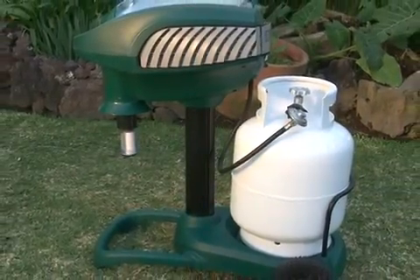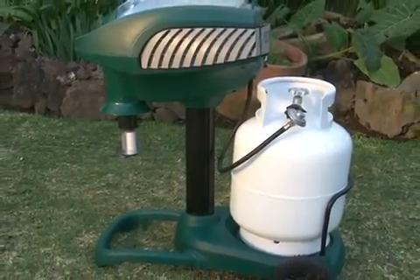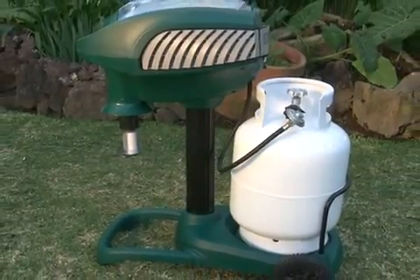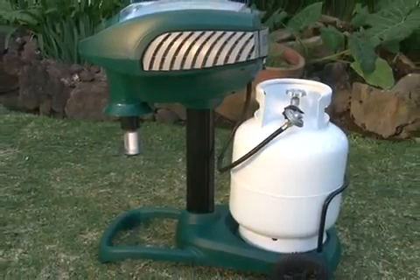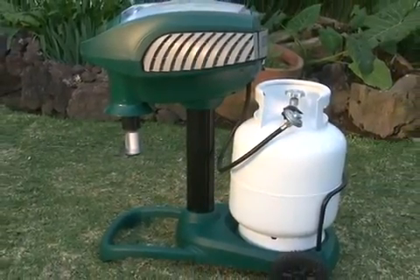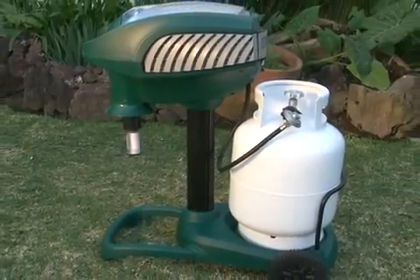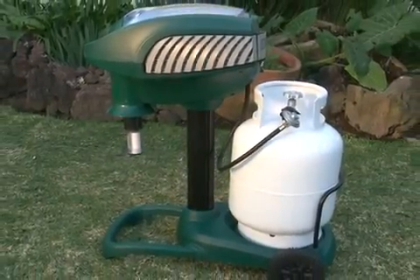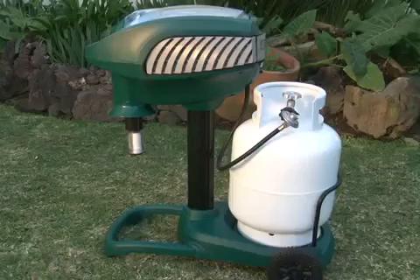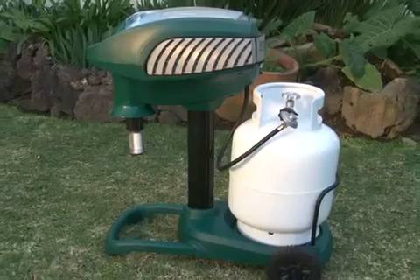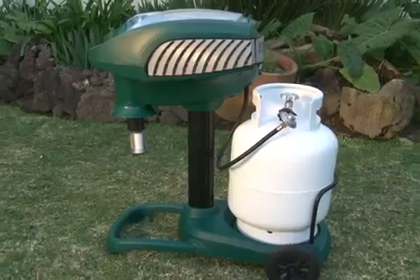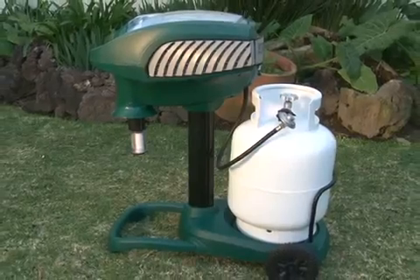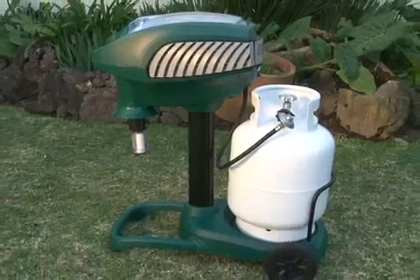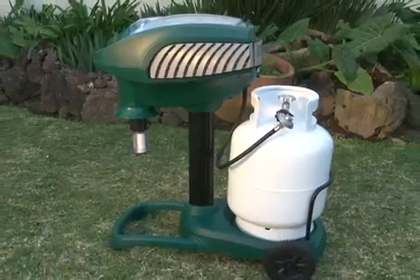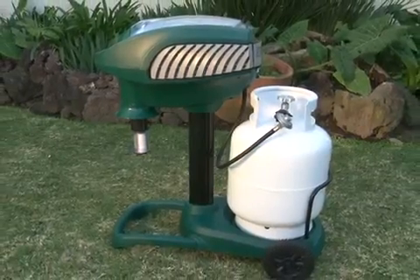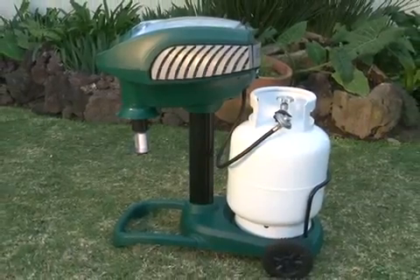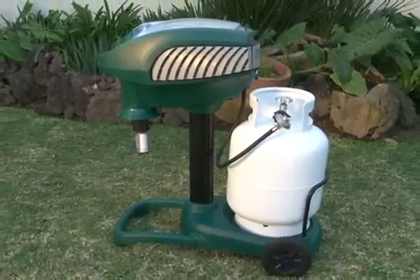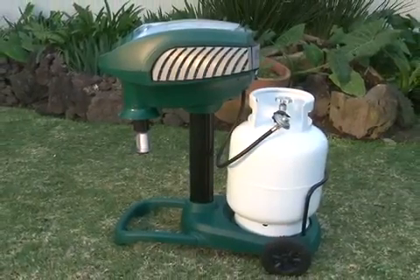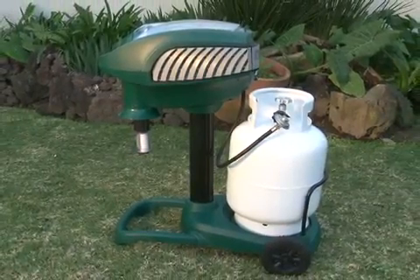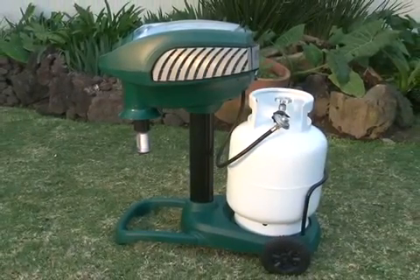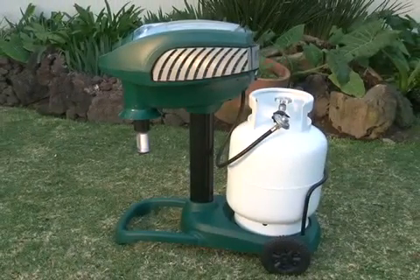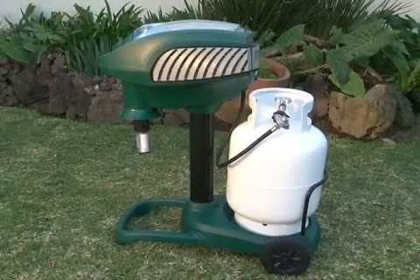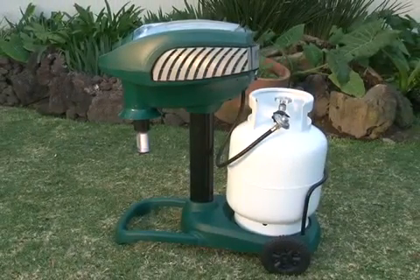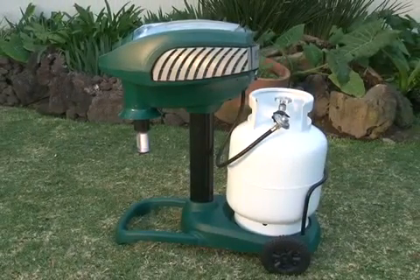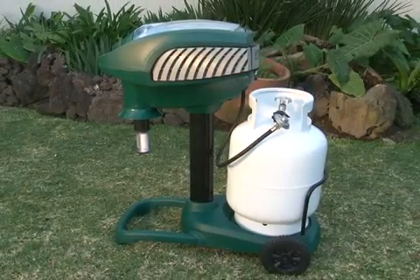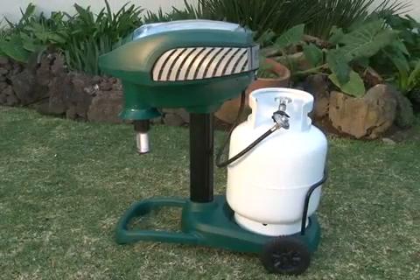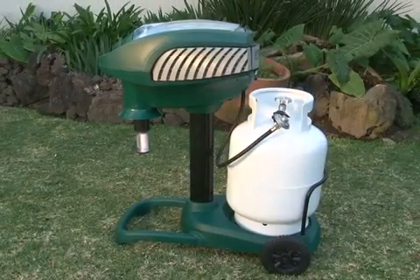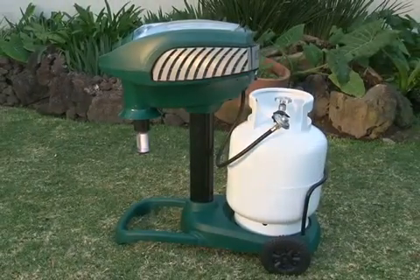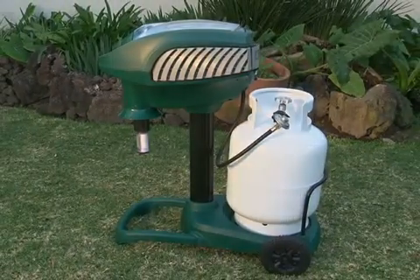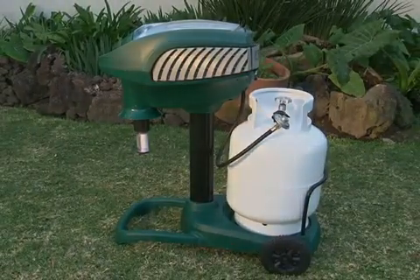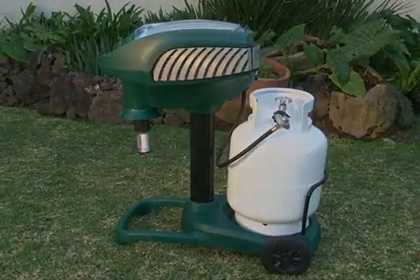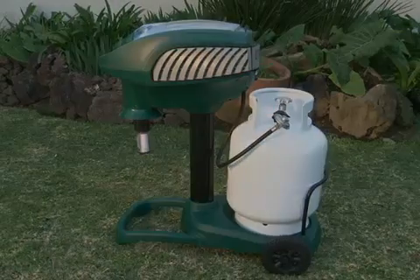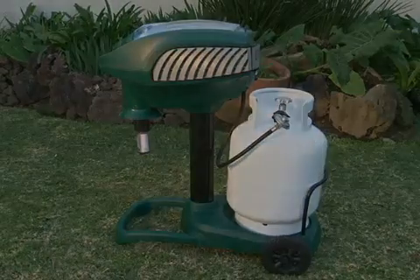Scientifically proven to disrupt mosquito breeding cycles, Mosquito Magnet protects your family from biting insects all season long.